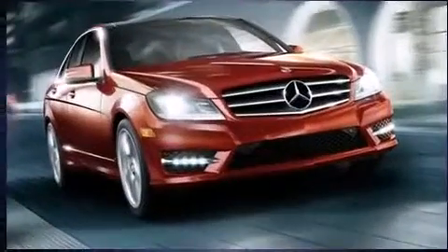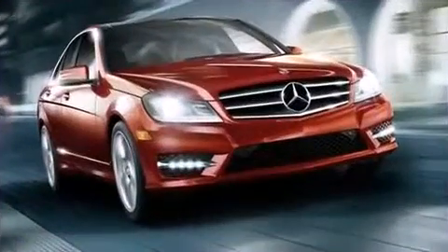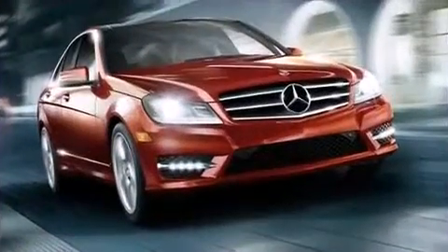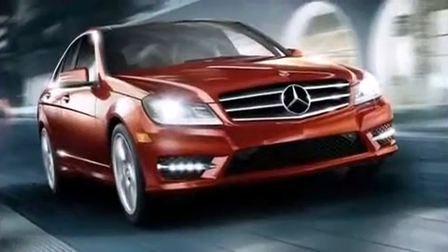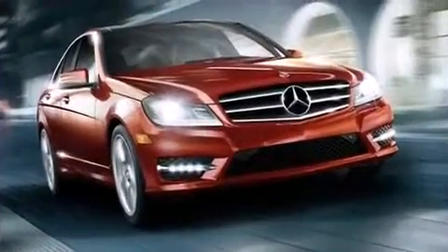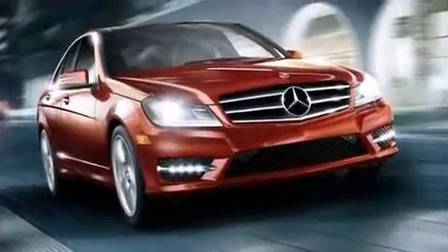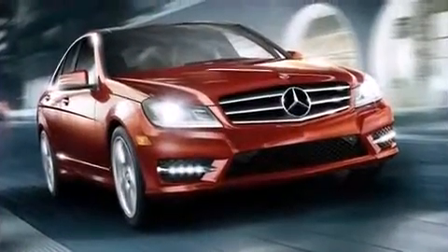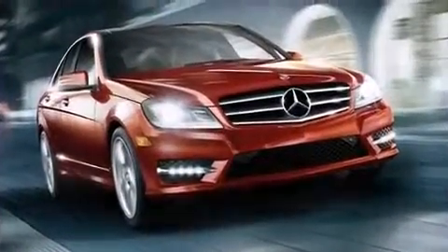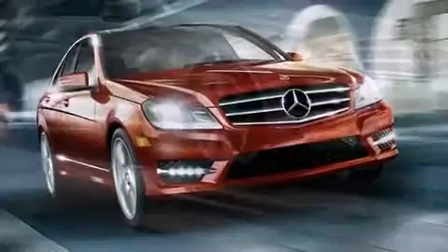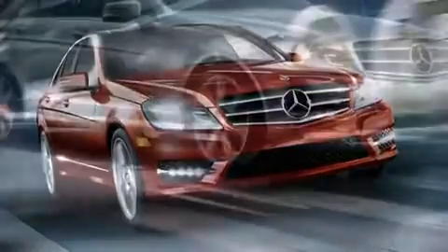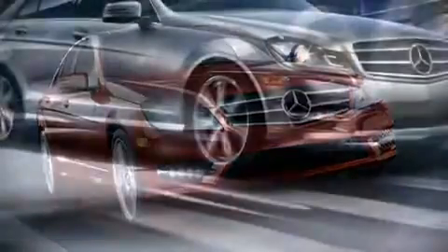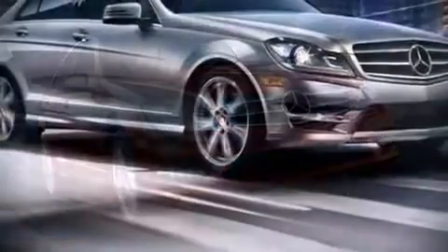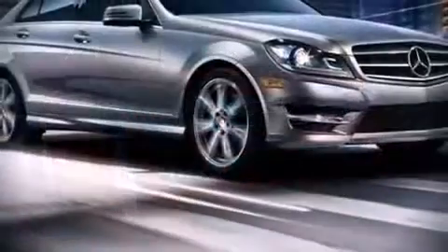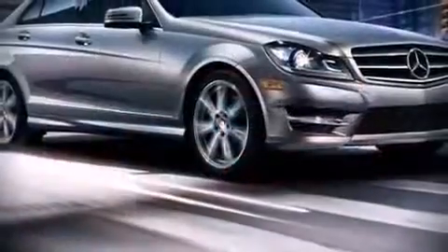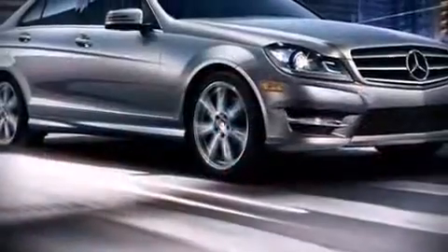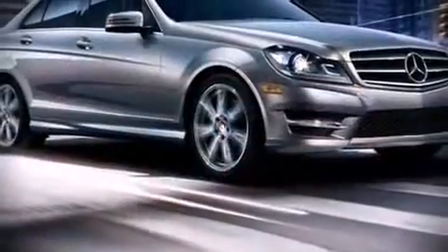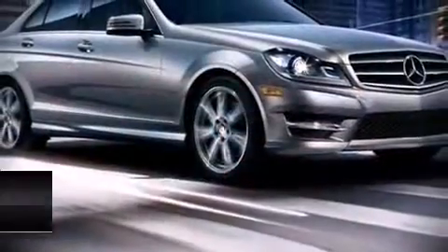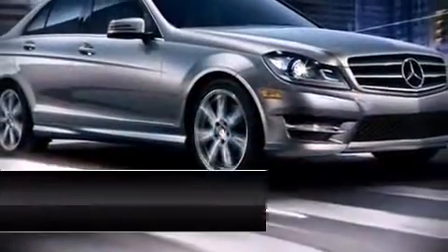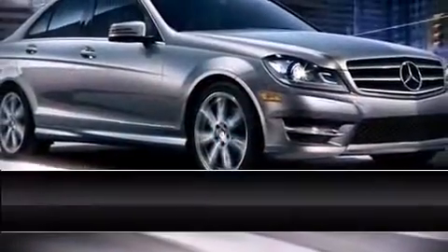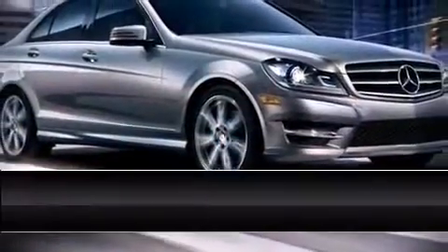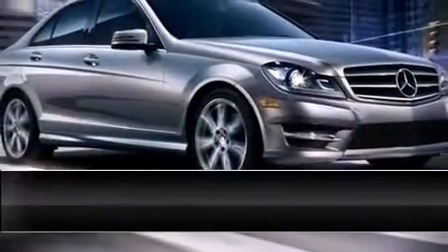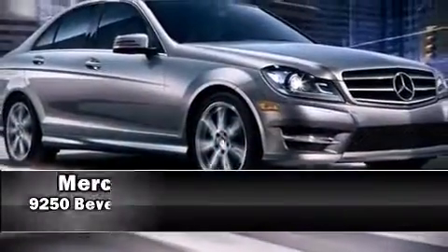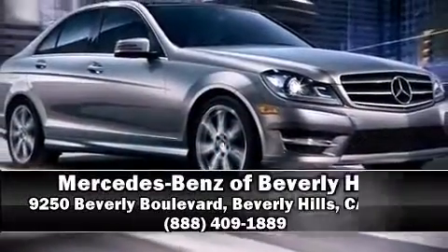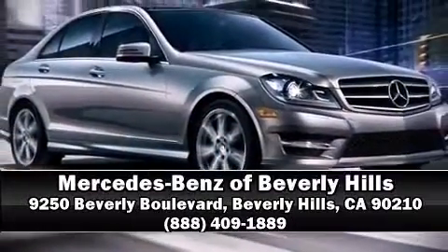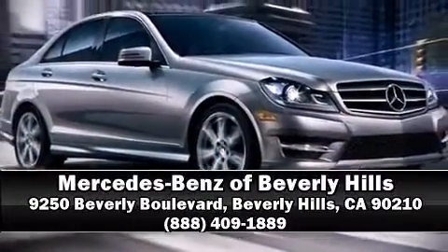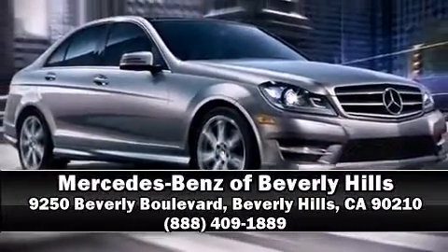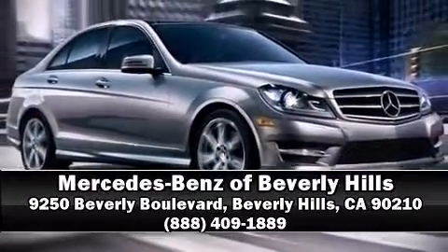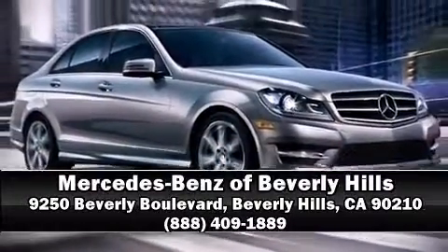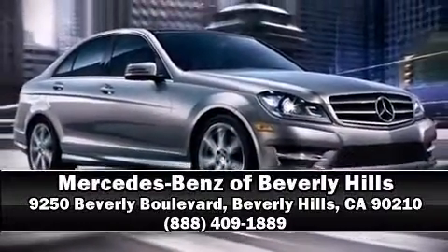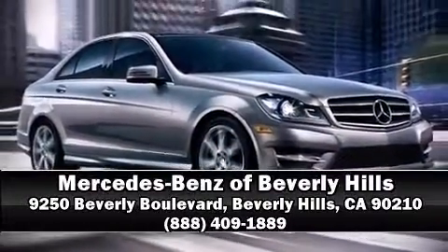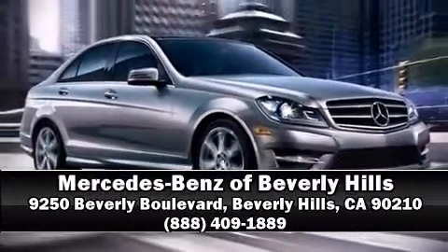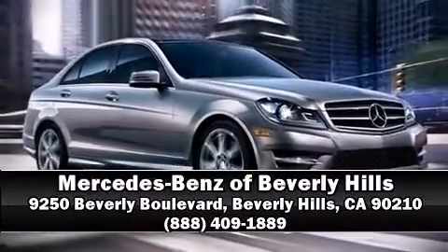With ABS — stop by our dealership or give us a call for more information.